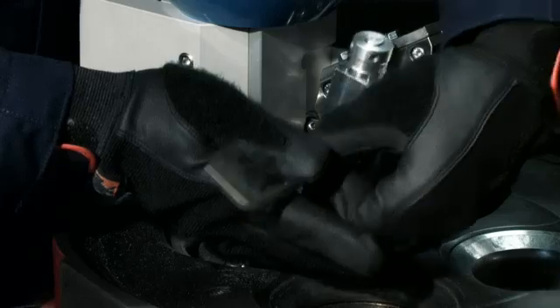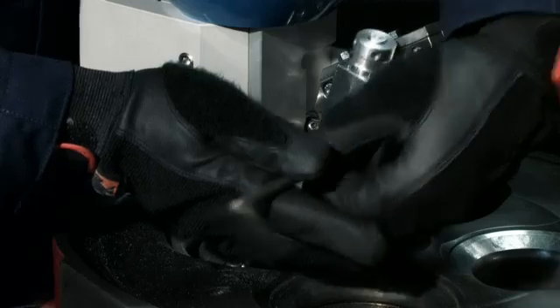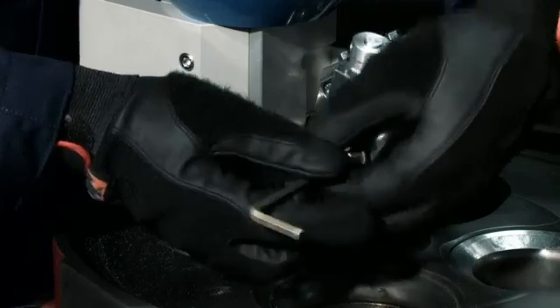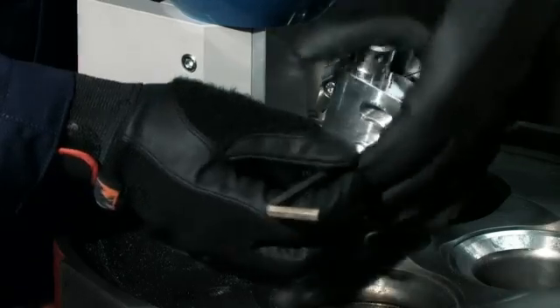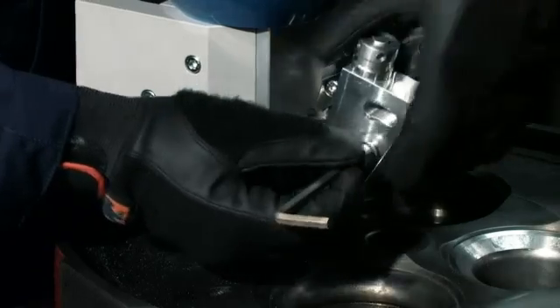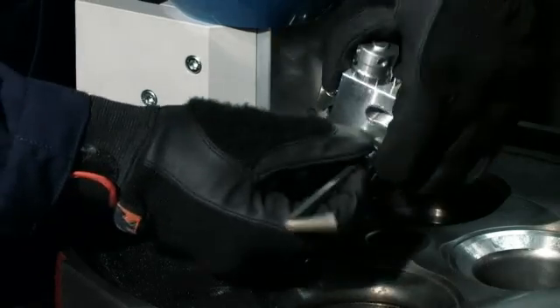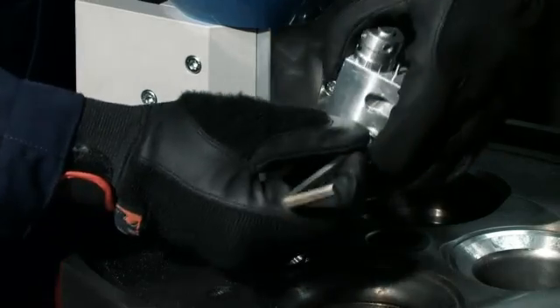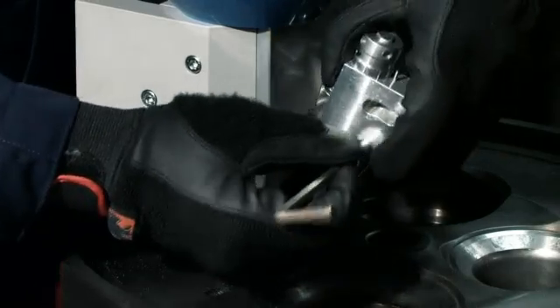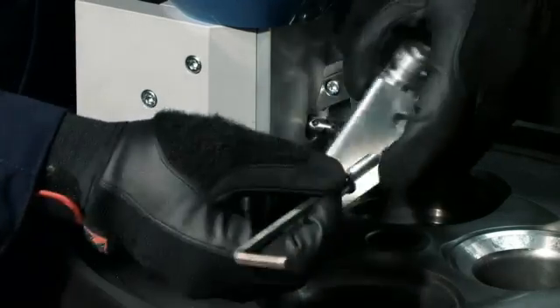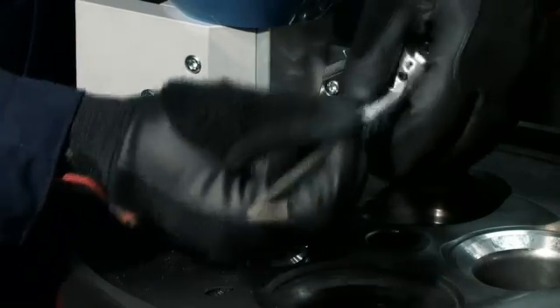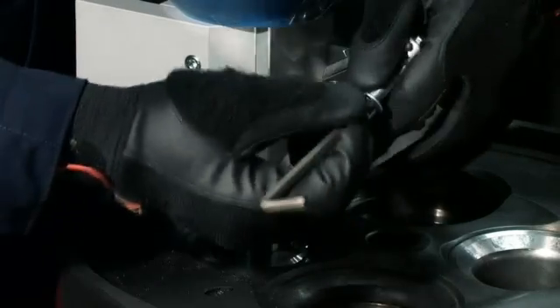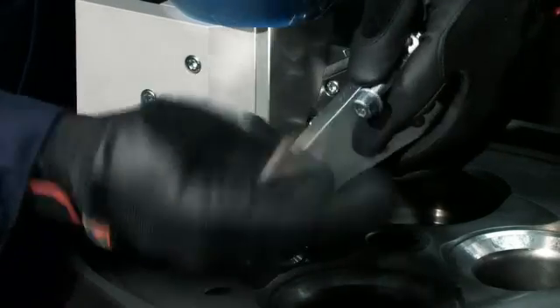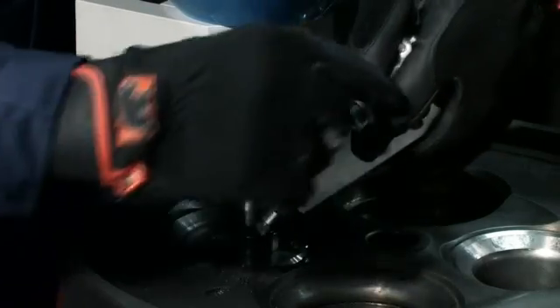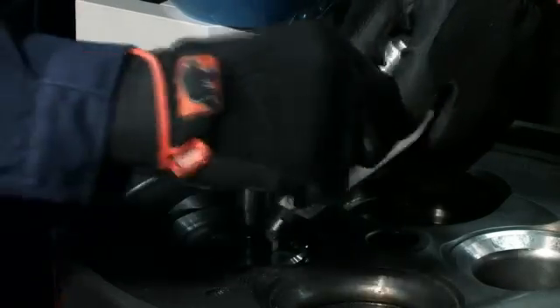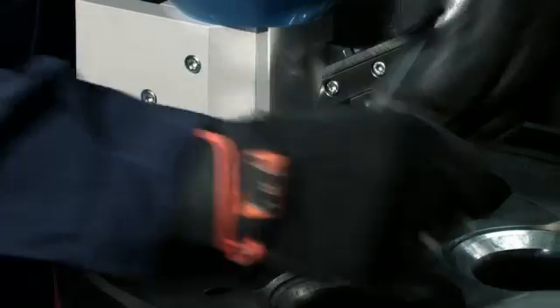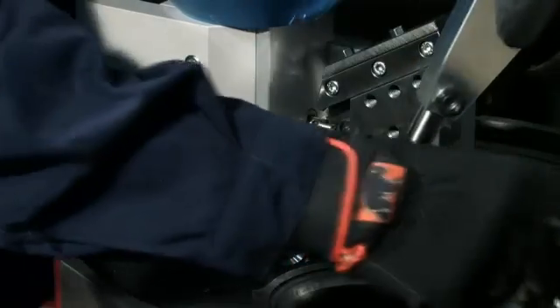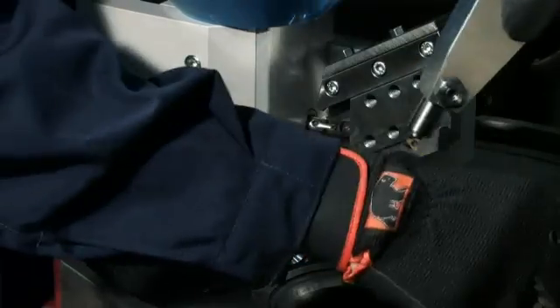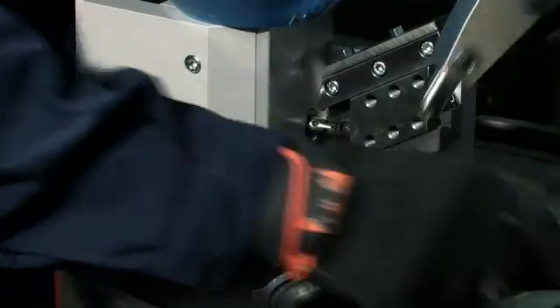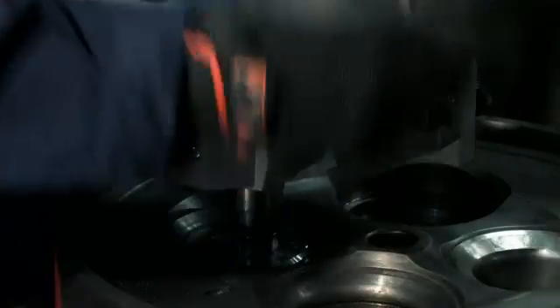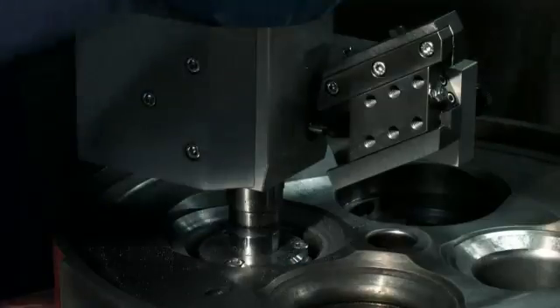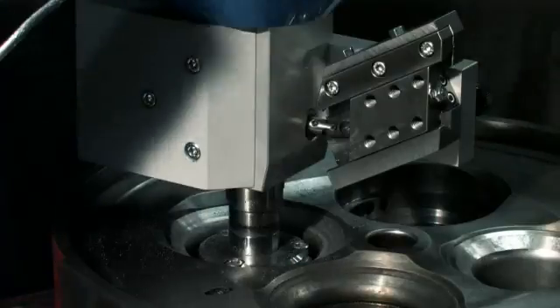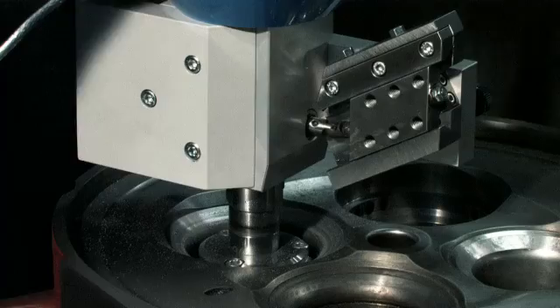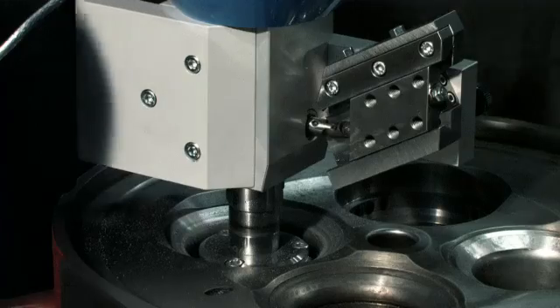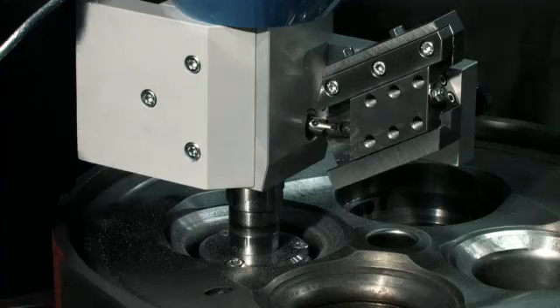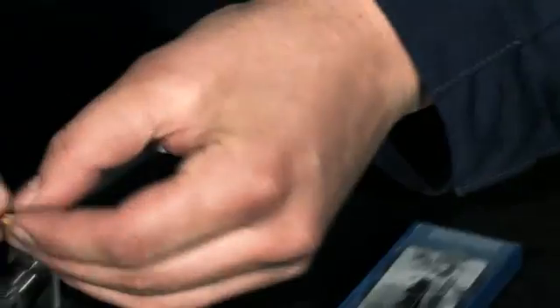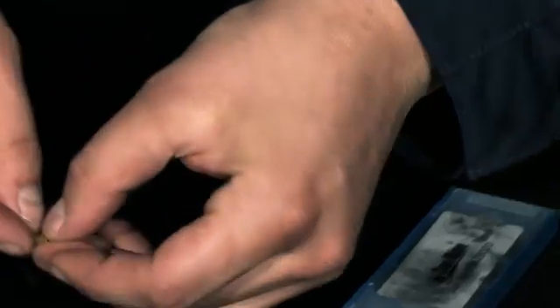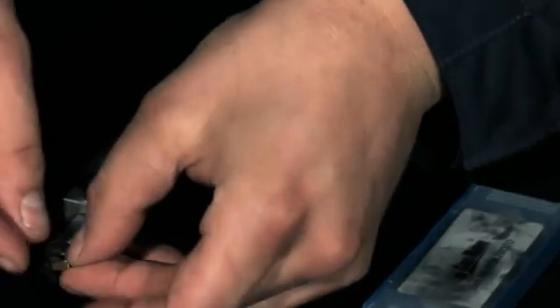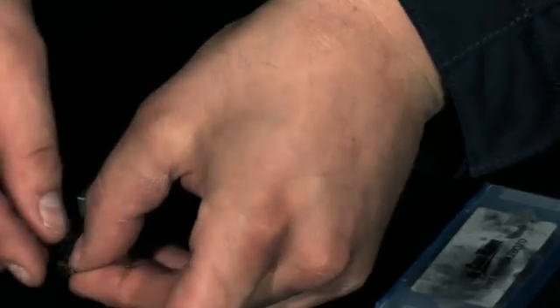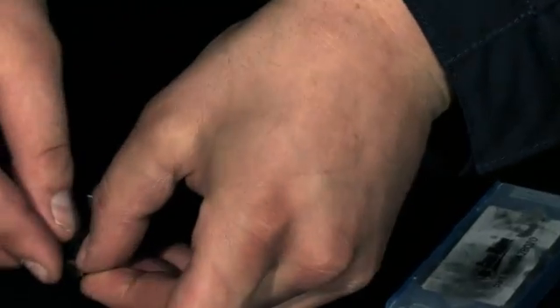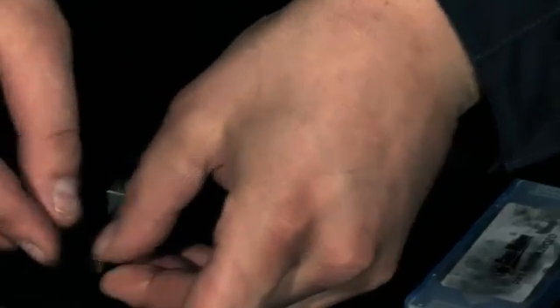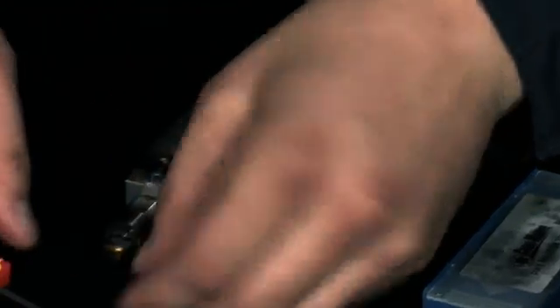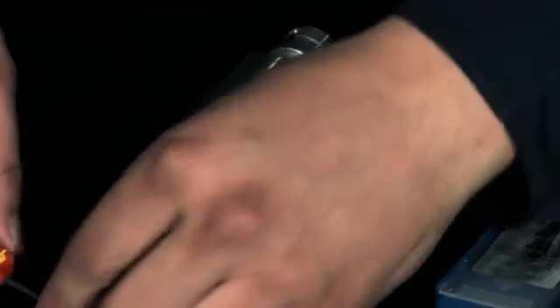It's important to regularly check the condition of the turning bit. Remove the tool holder and turn or exchange the bit.